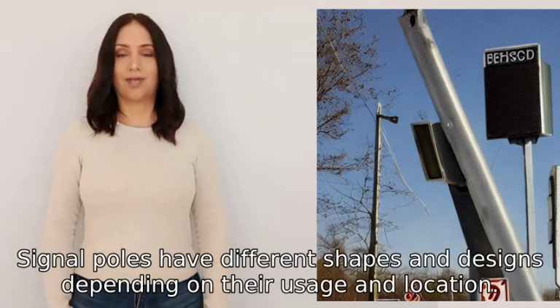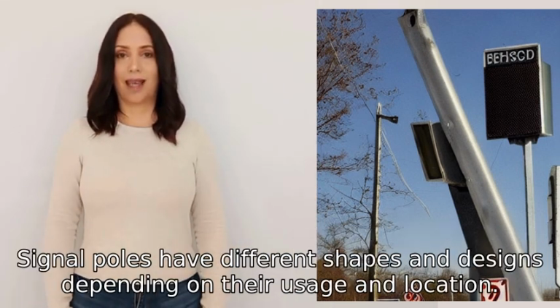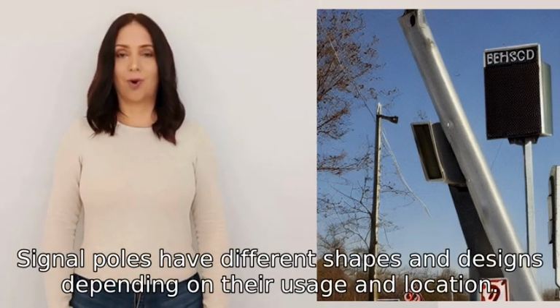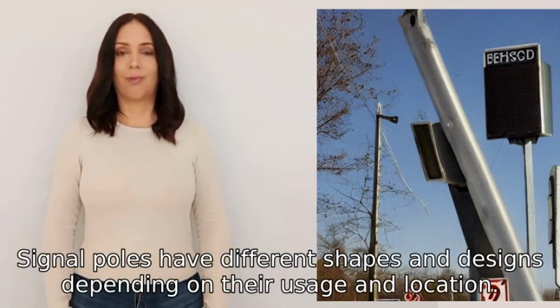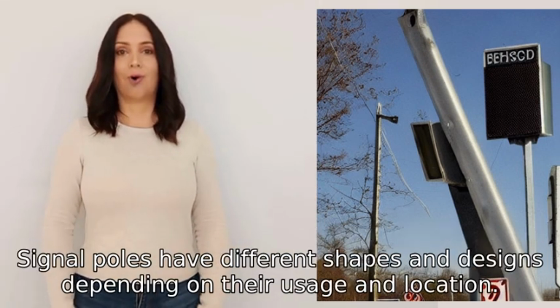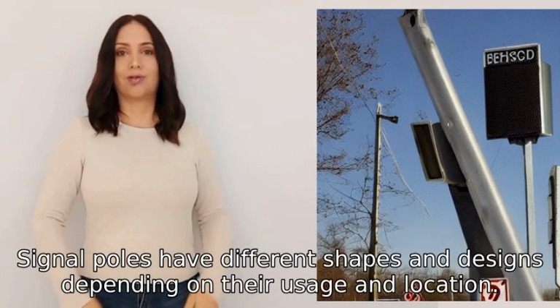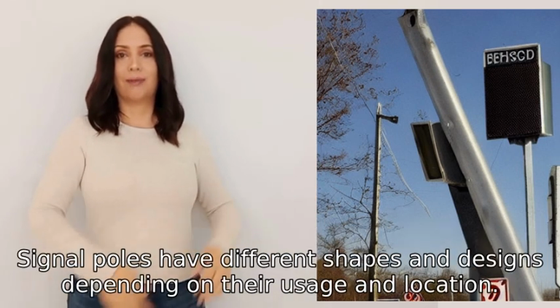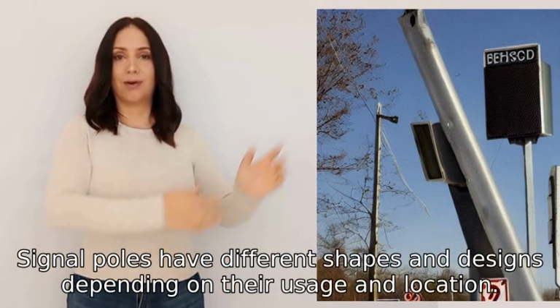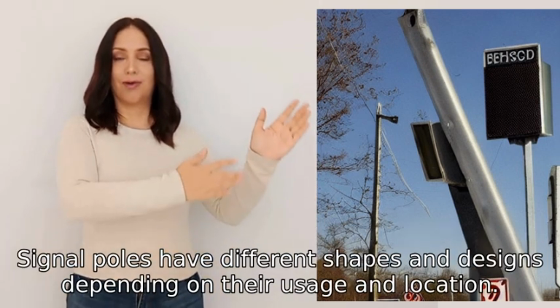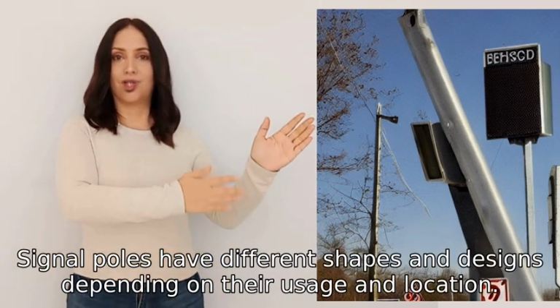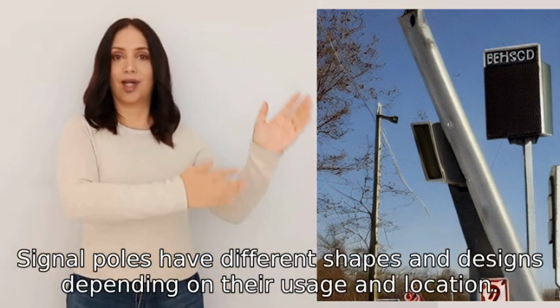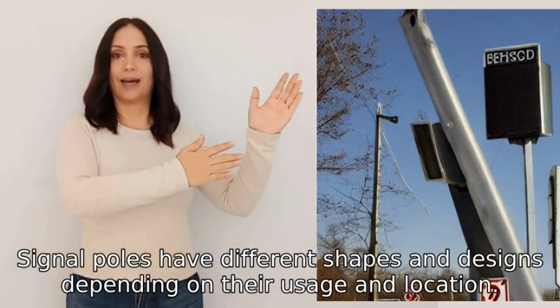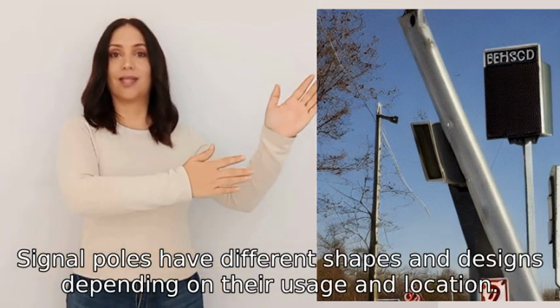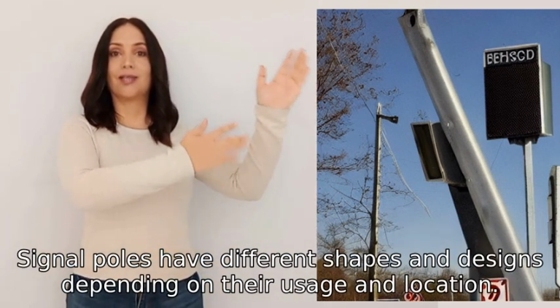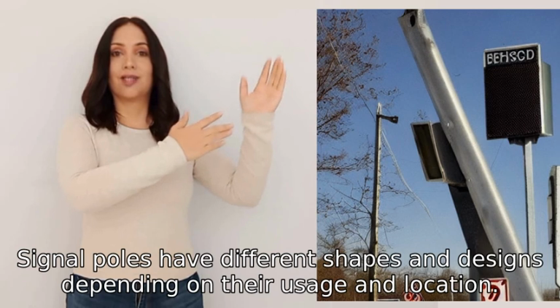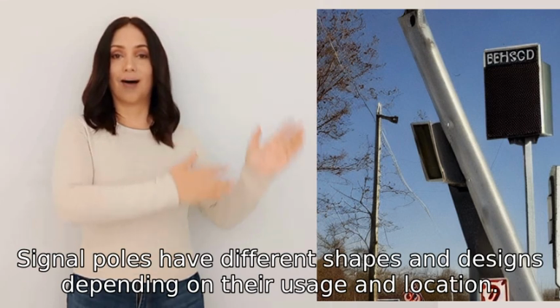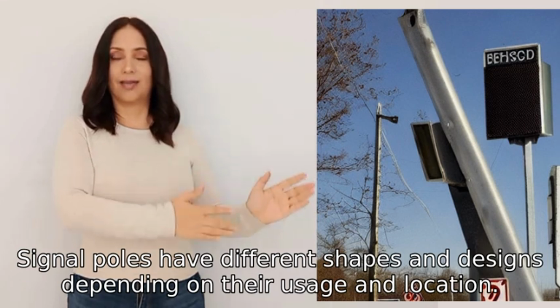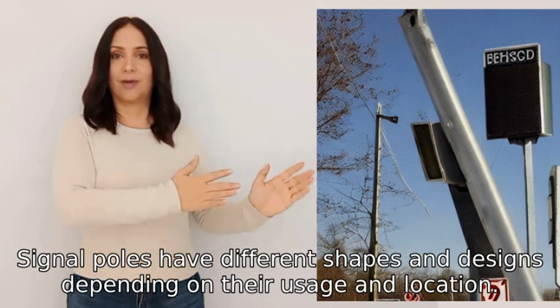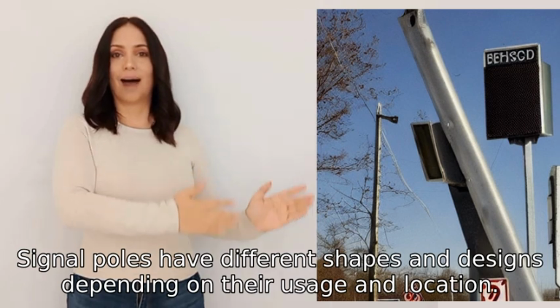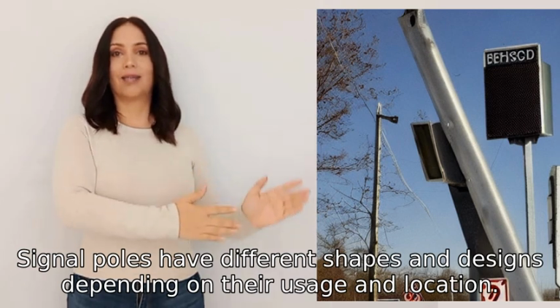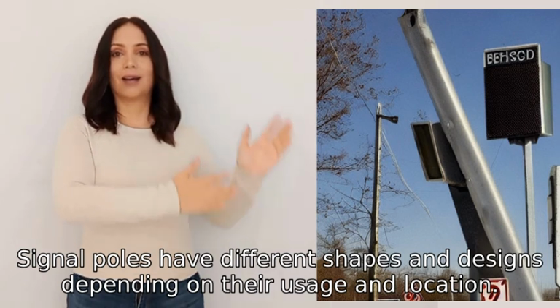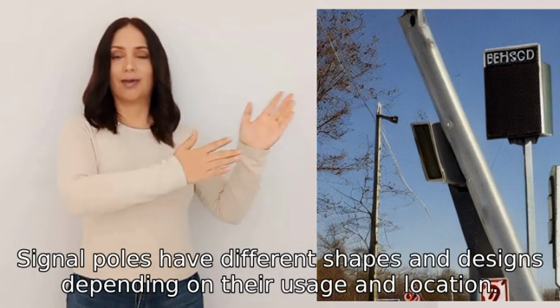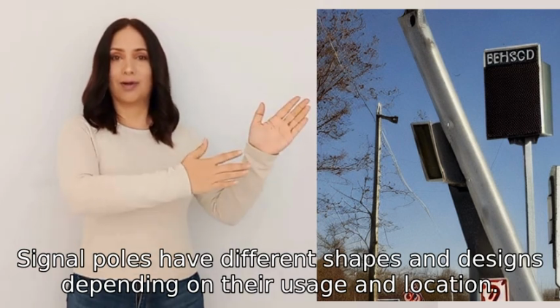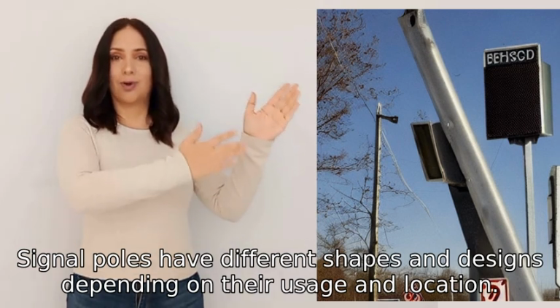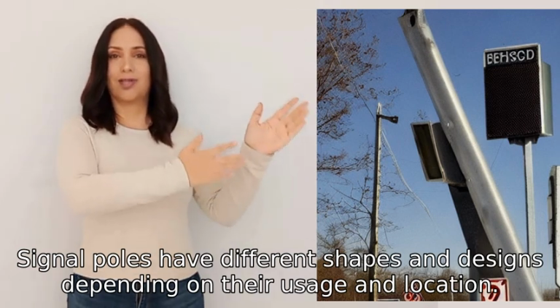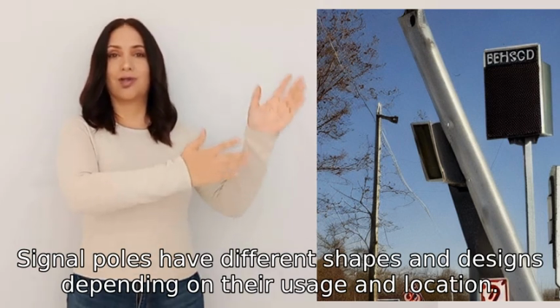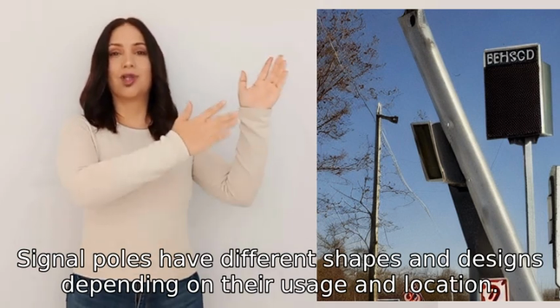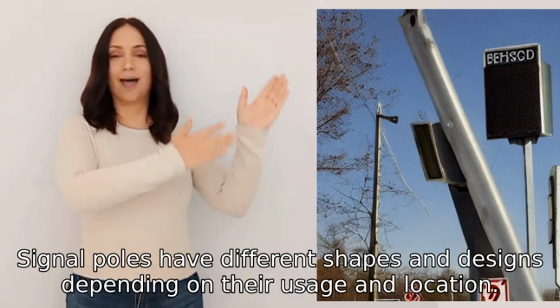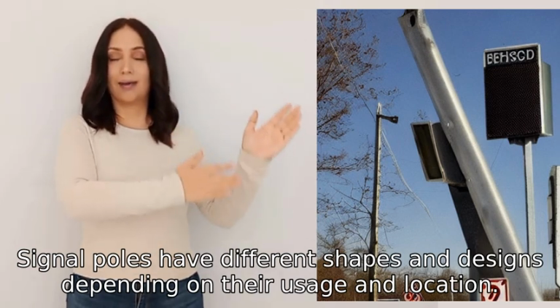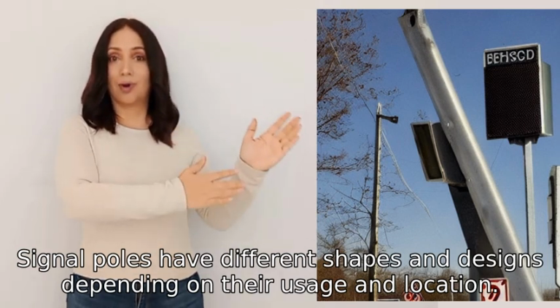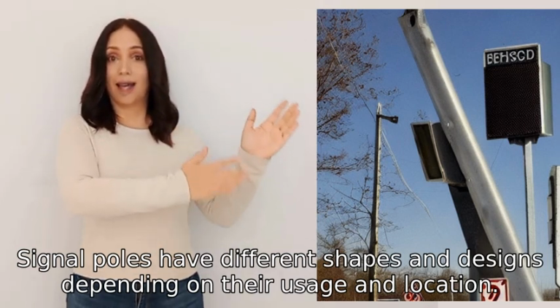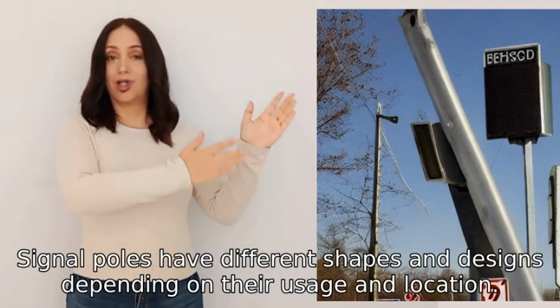Signal poles have different shapes and designs depending on their usage and location.